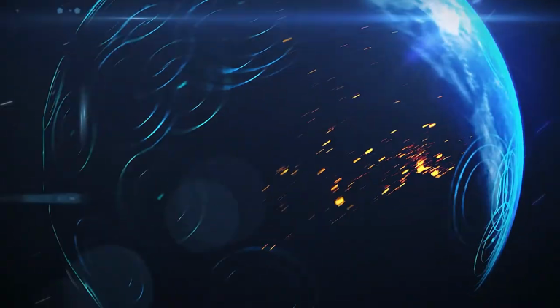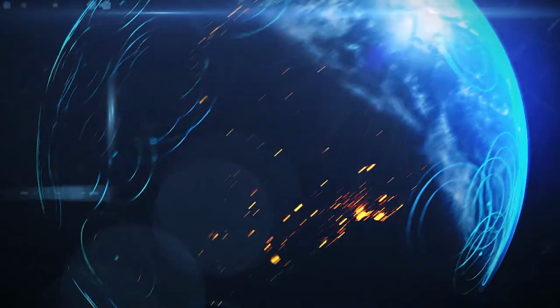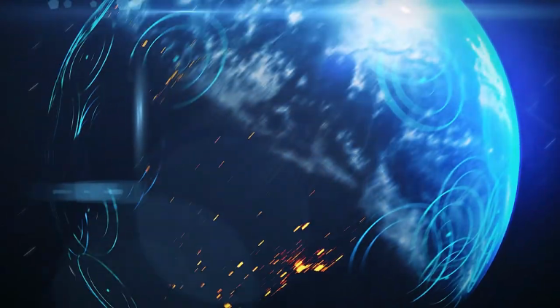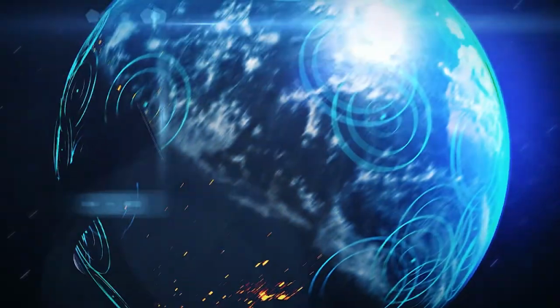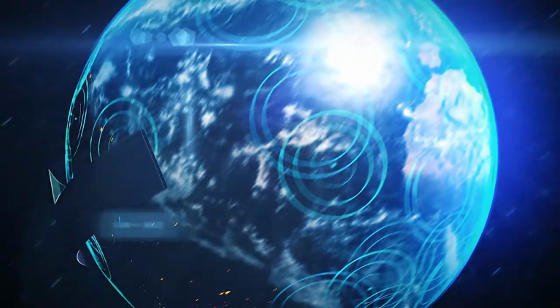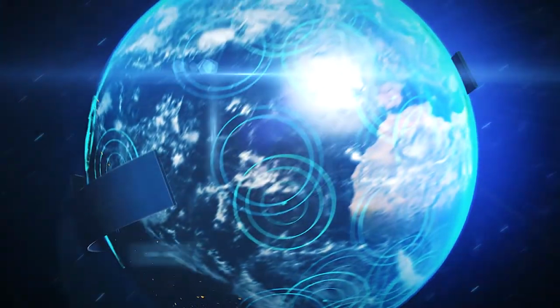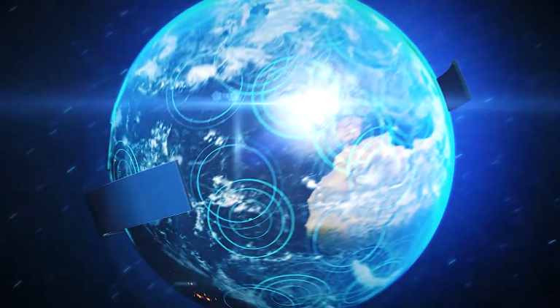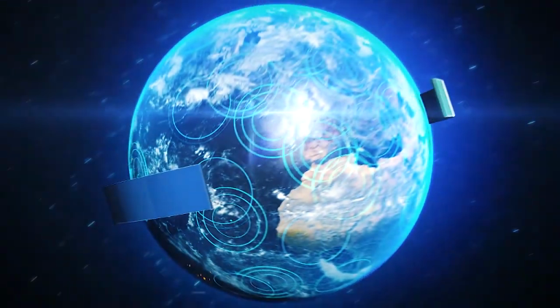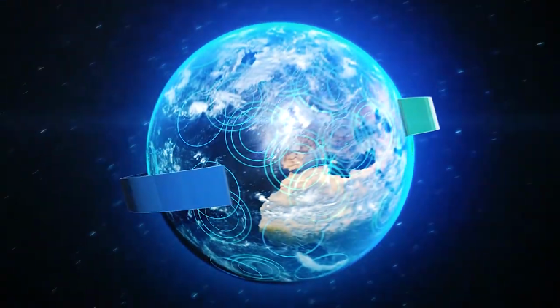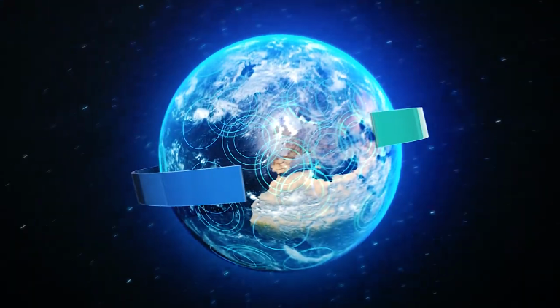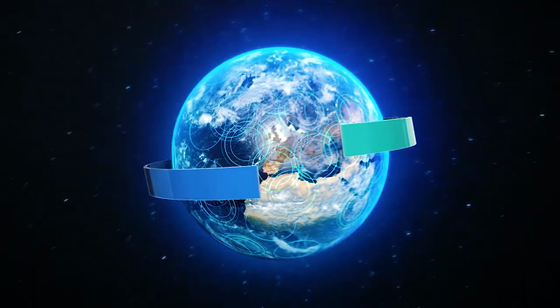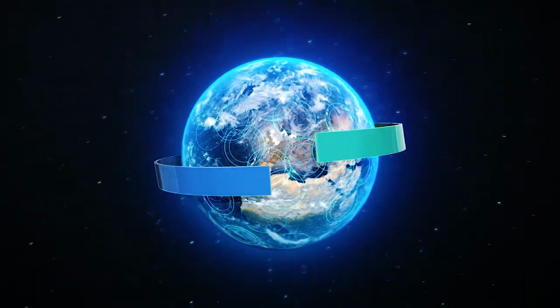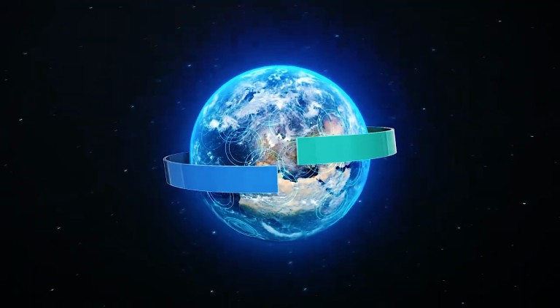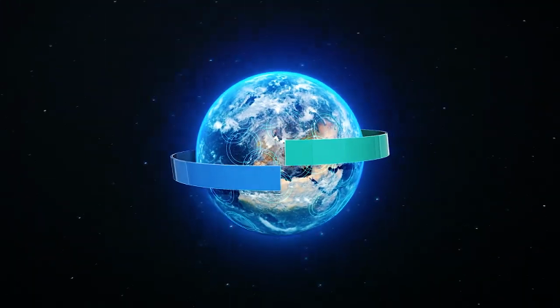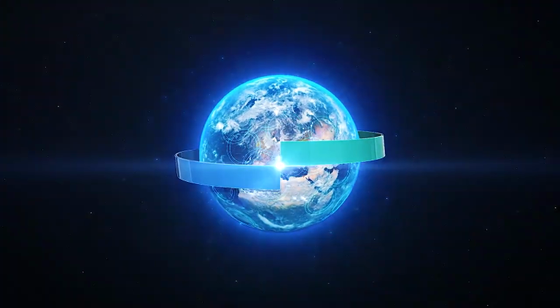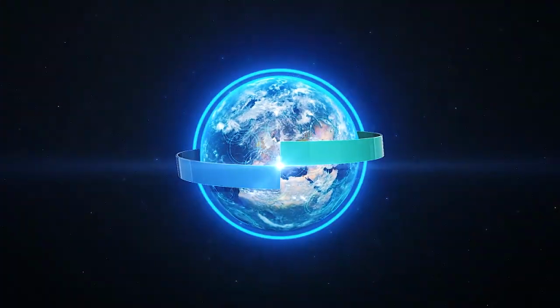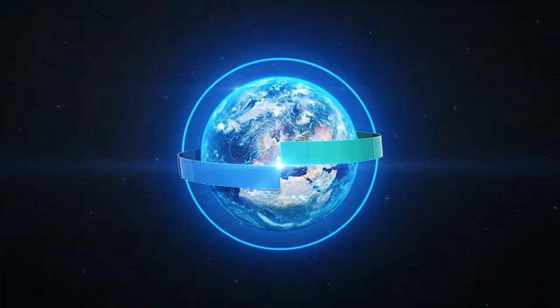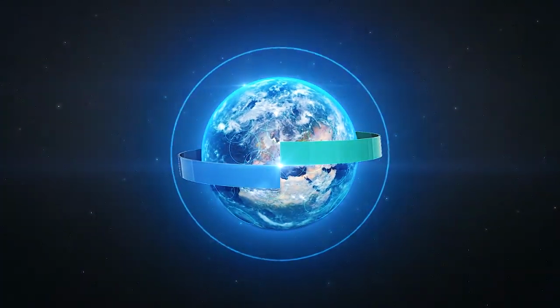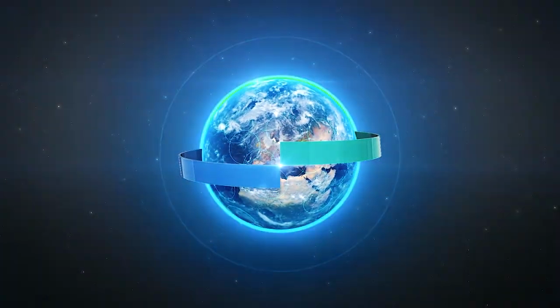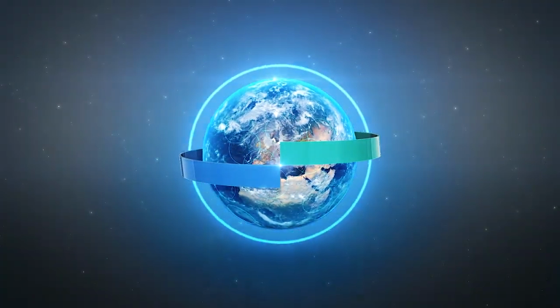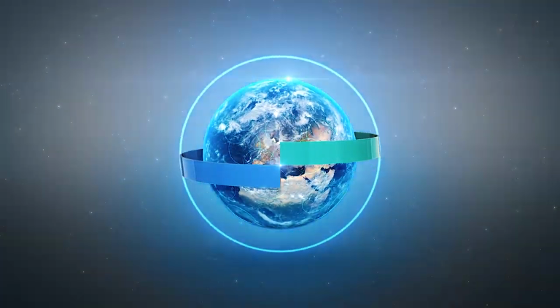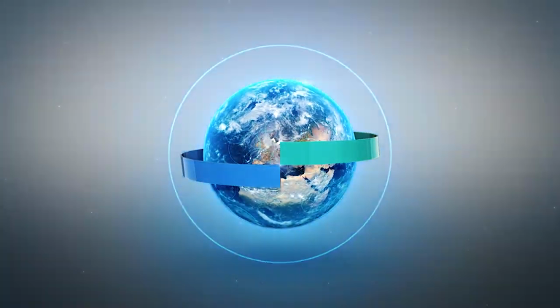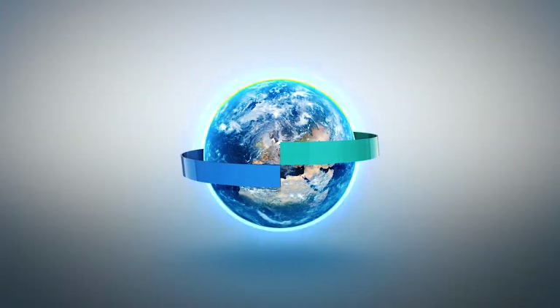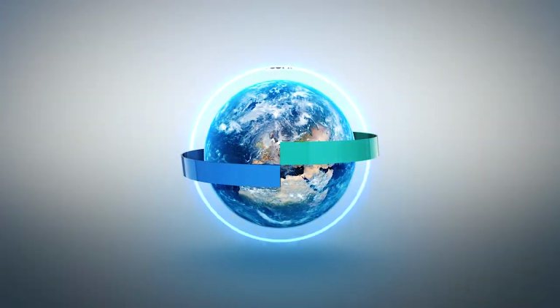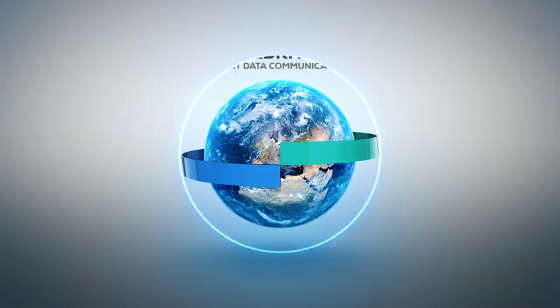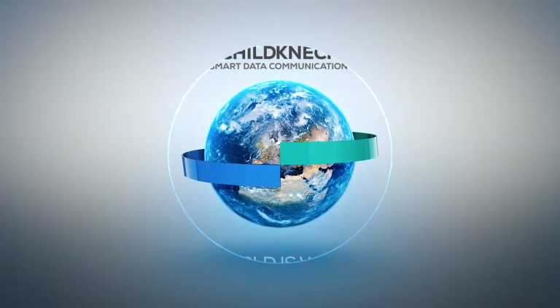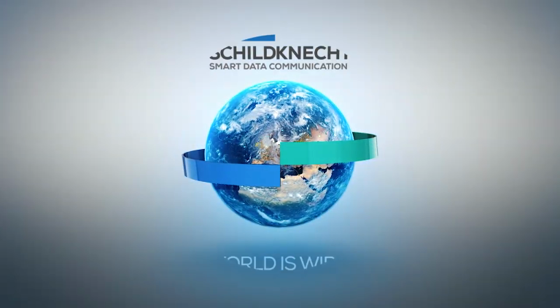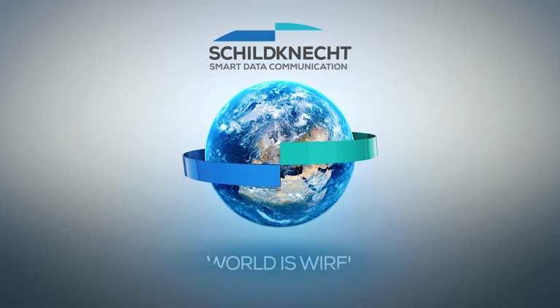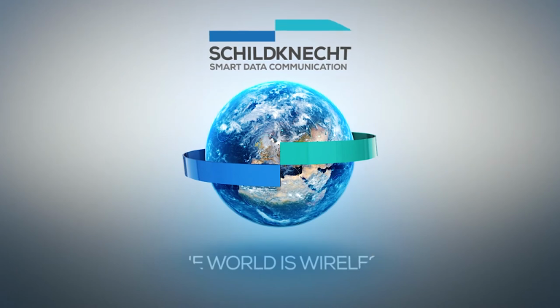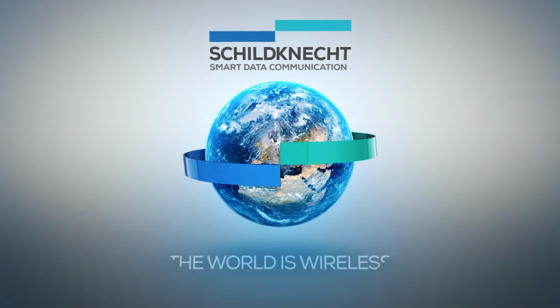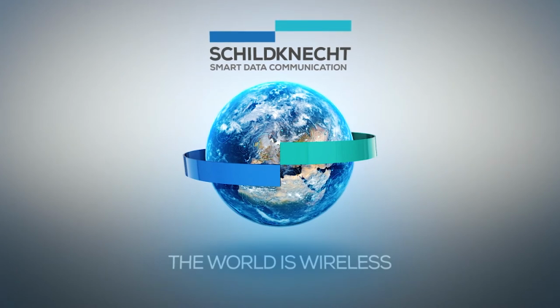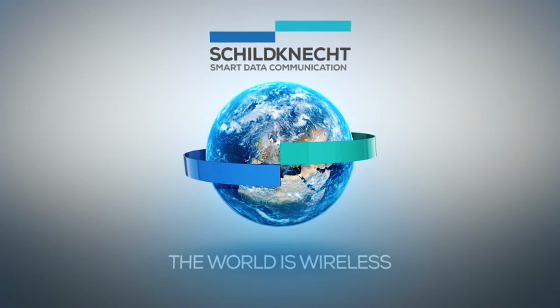Modernizing machines can be so easy. Shield Connect.